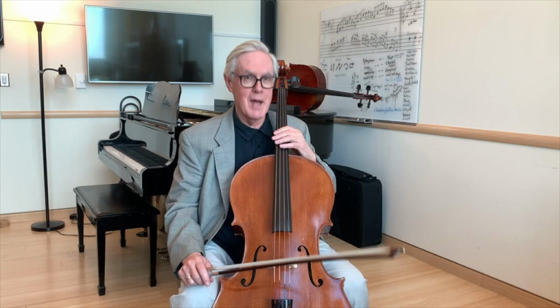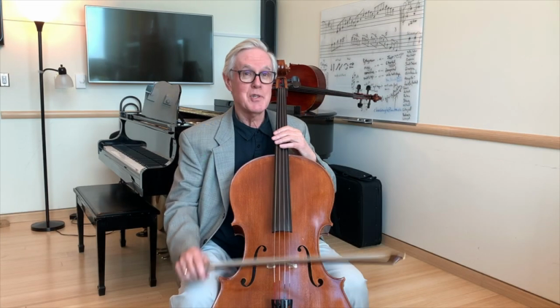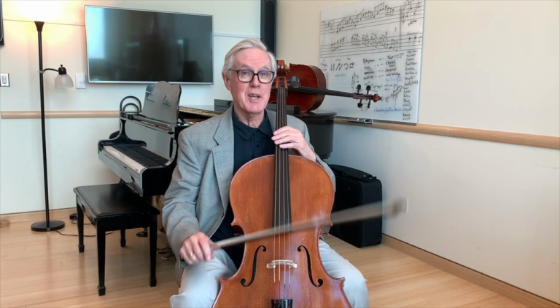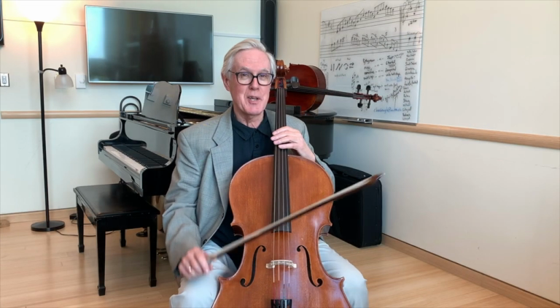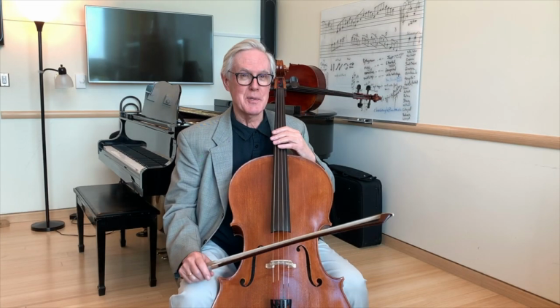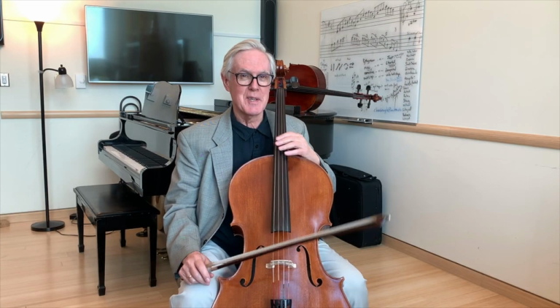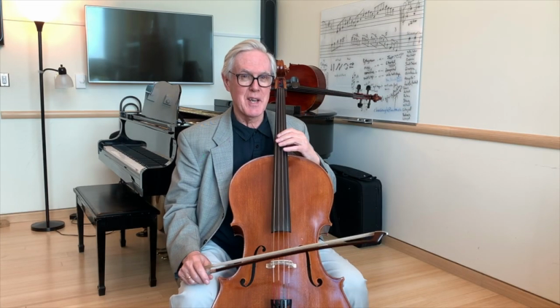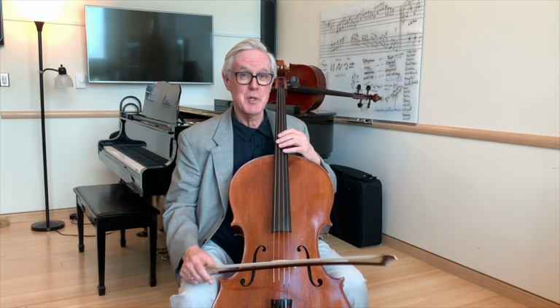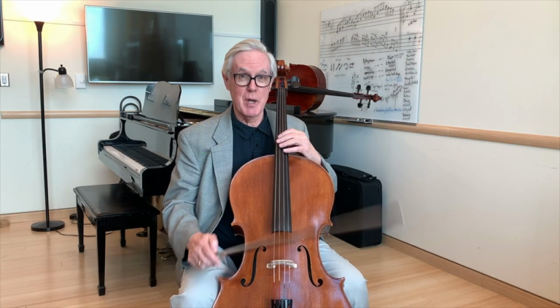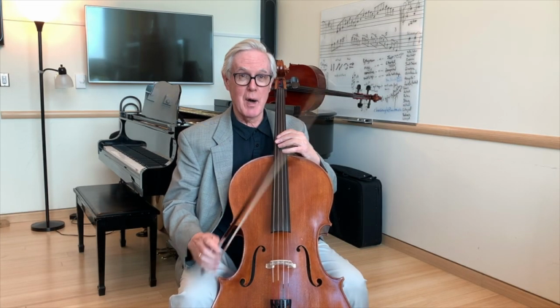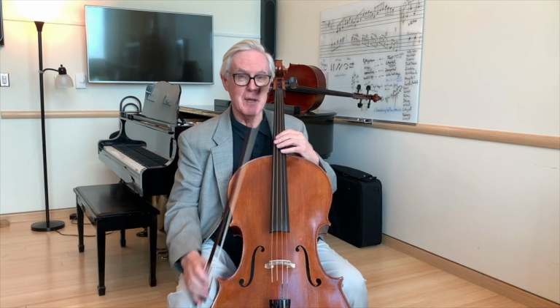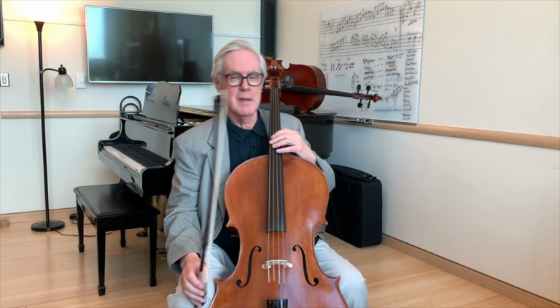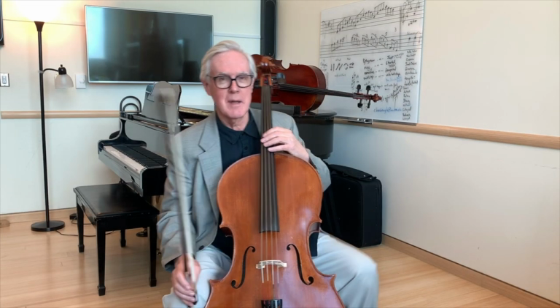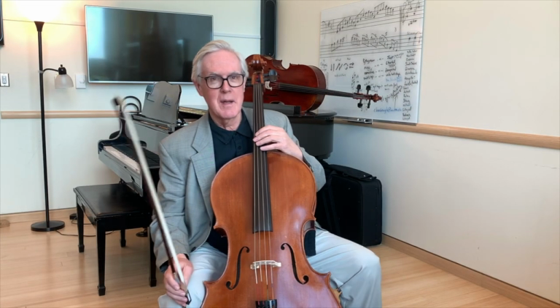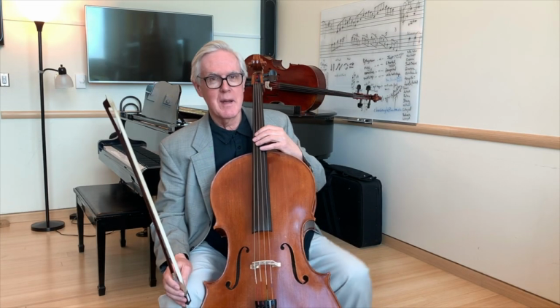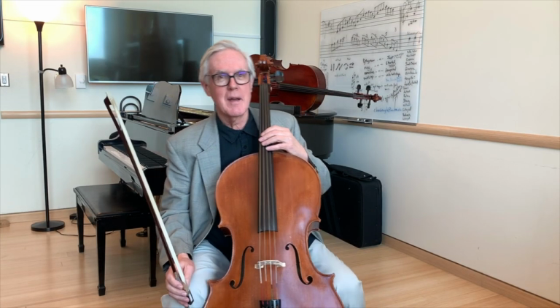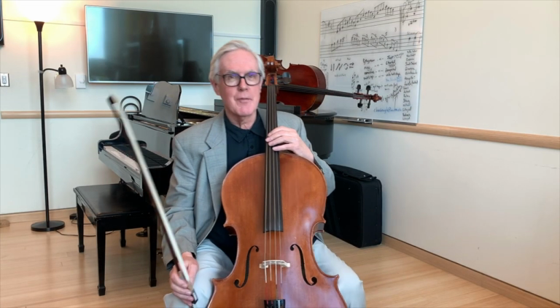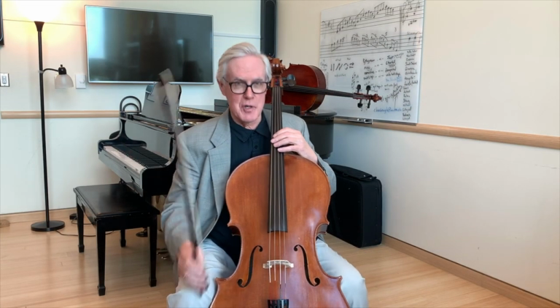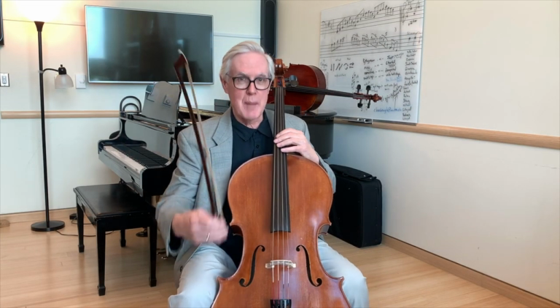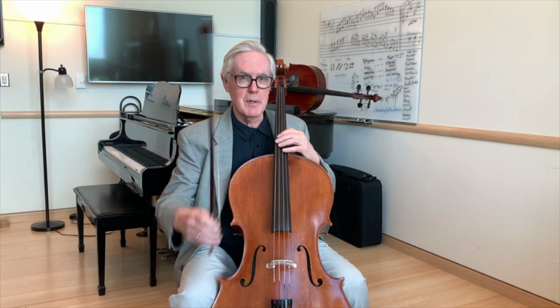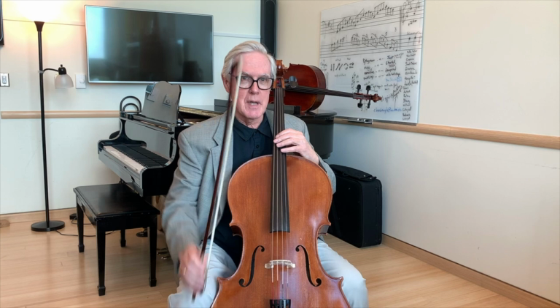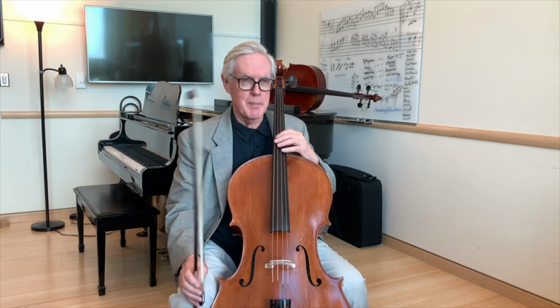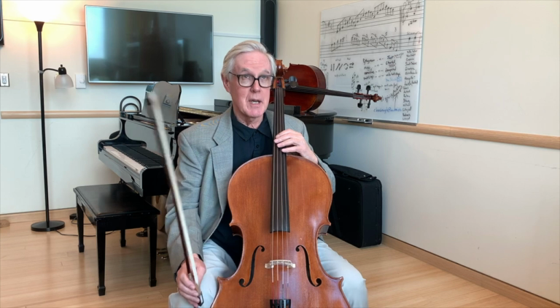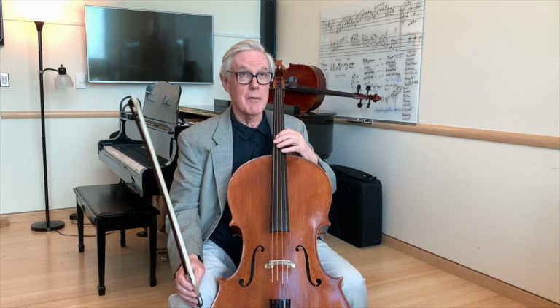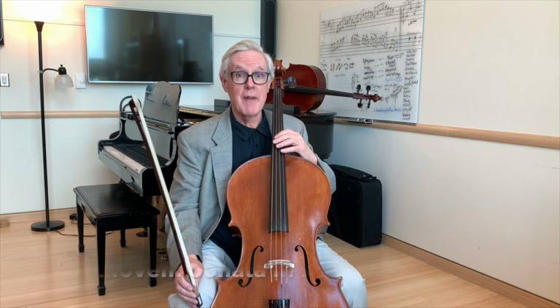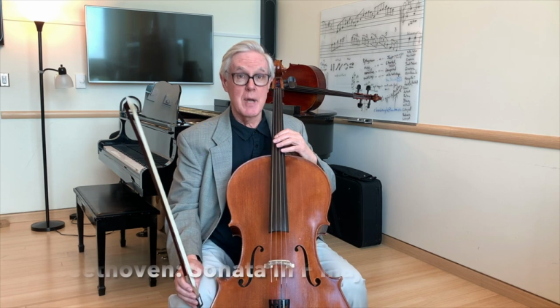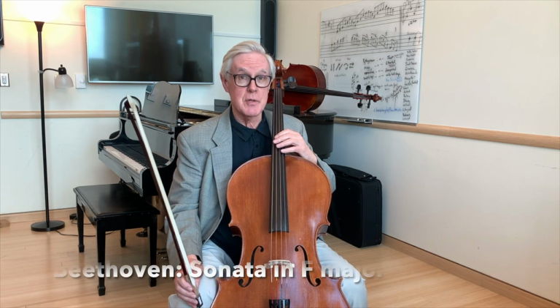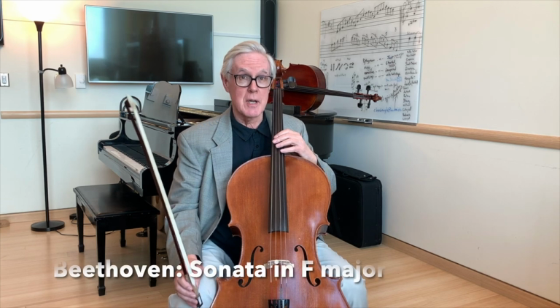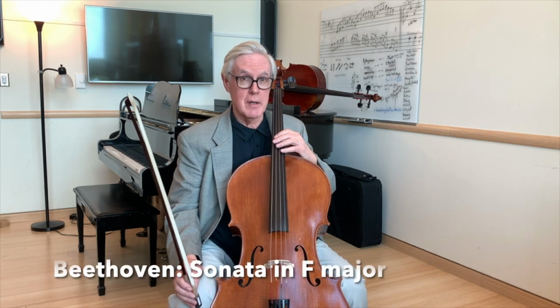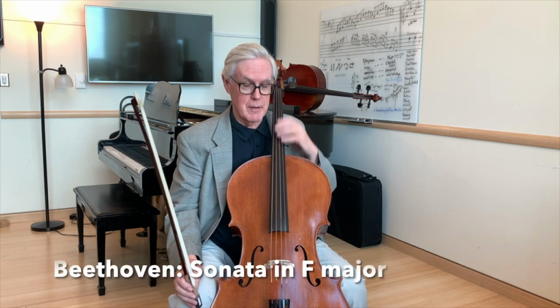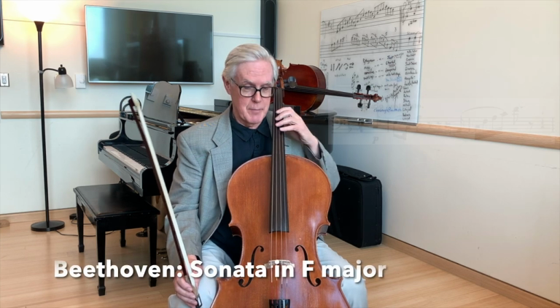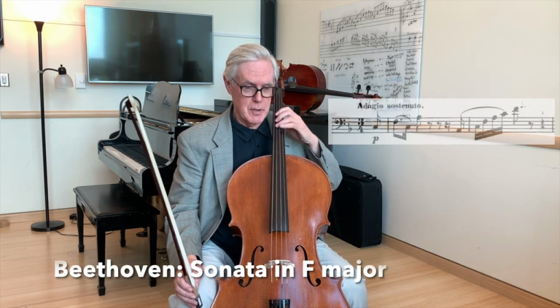Energetic cues can also be quiet. For example, at the beginning of the F major sonata of Beethoven.